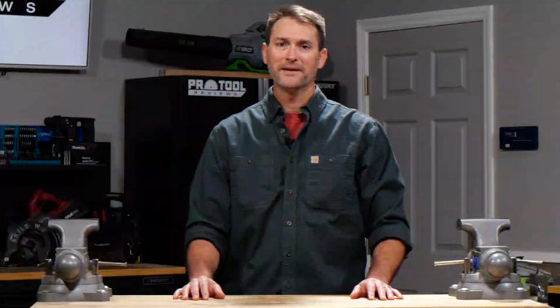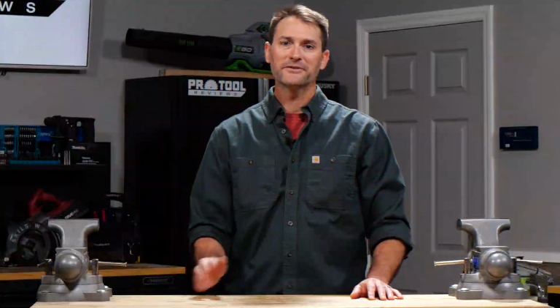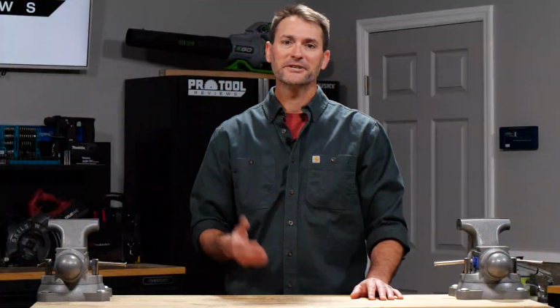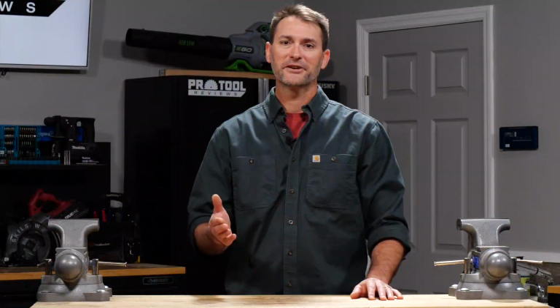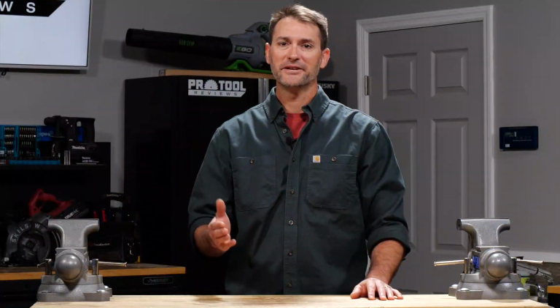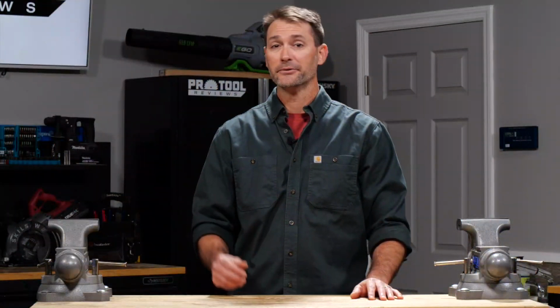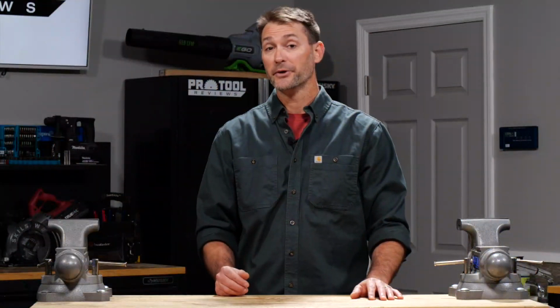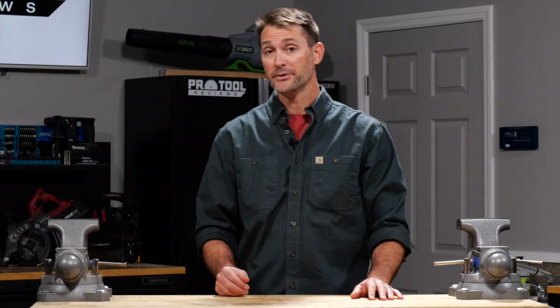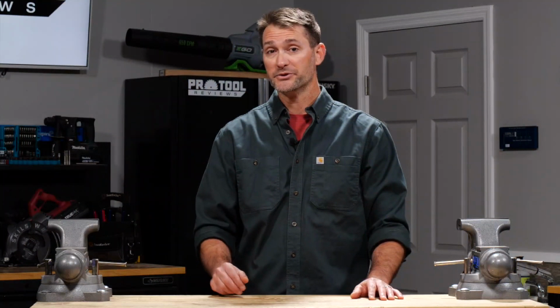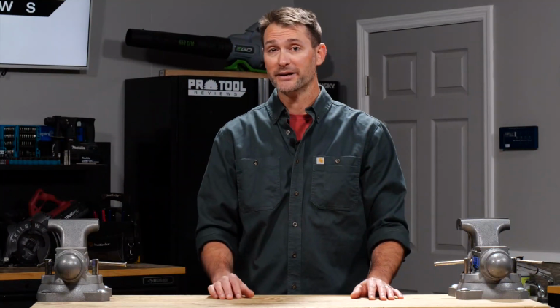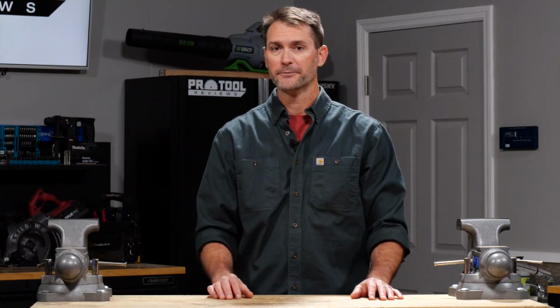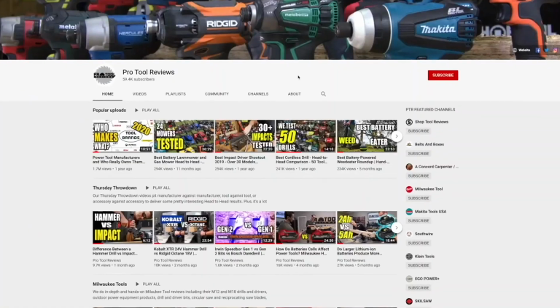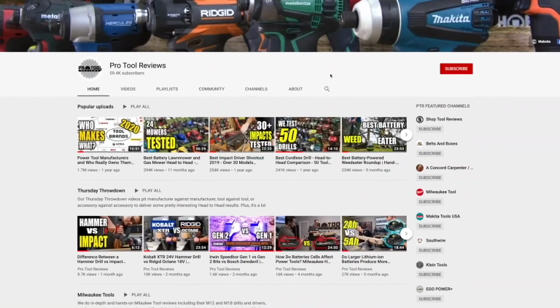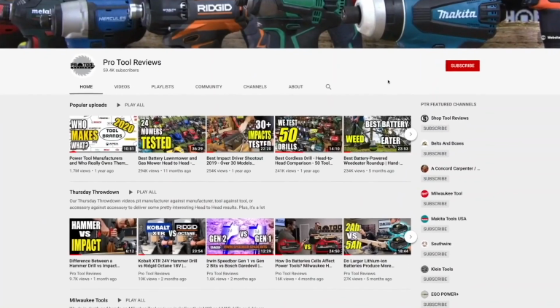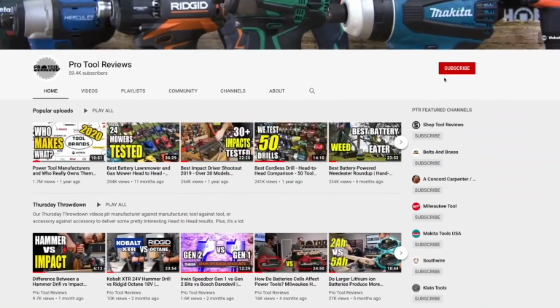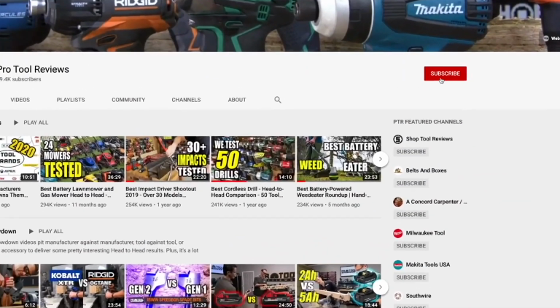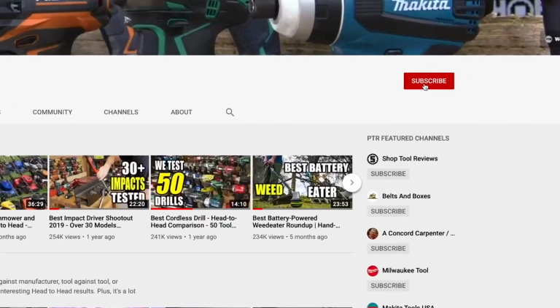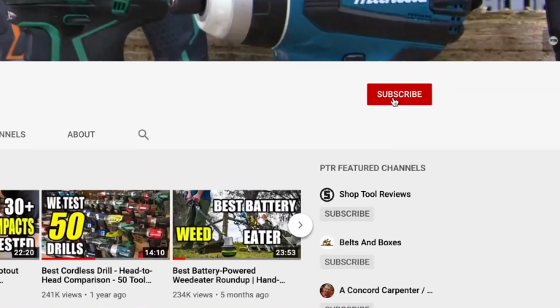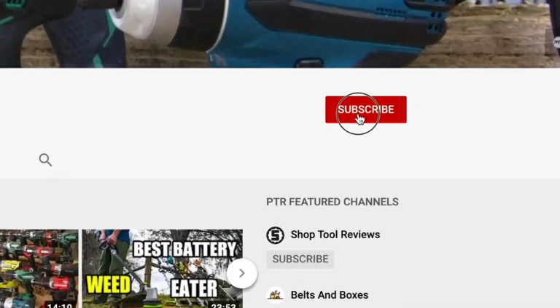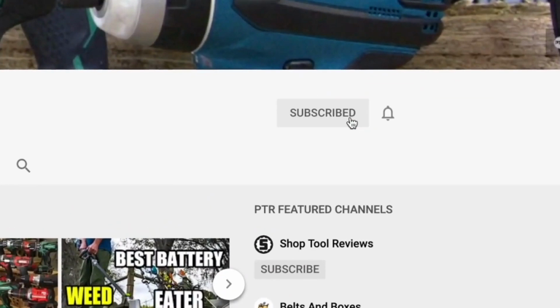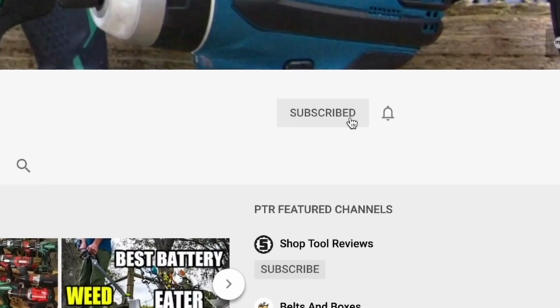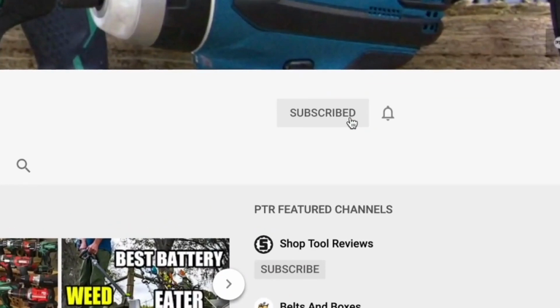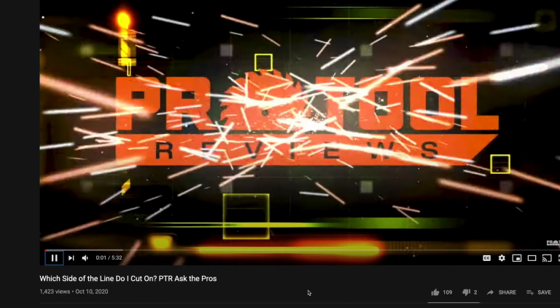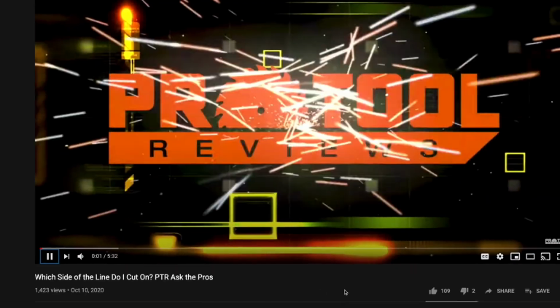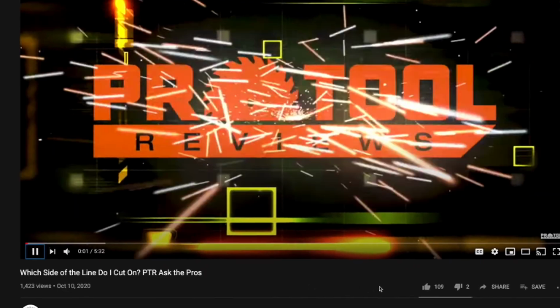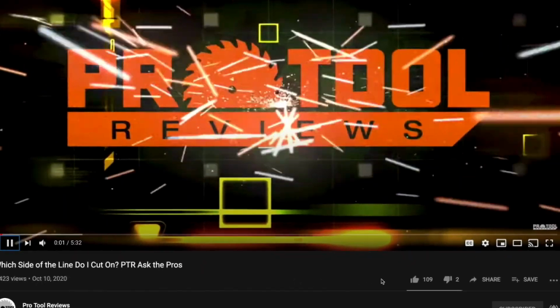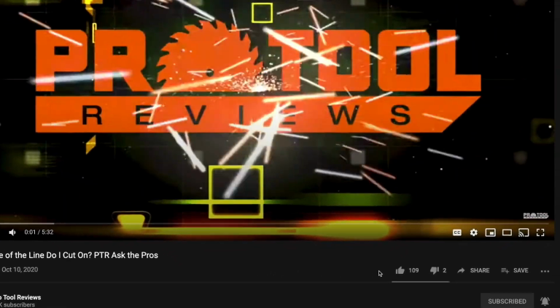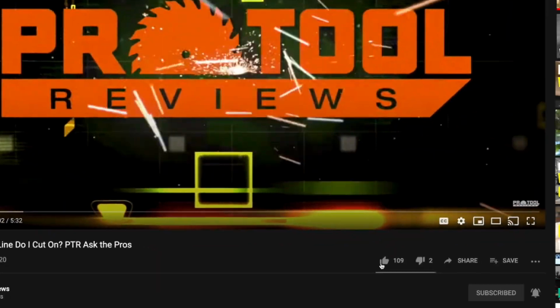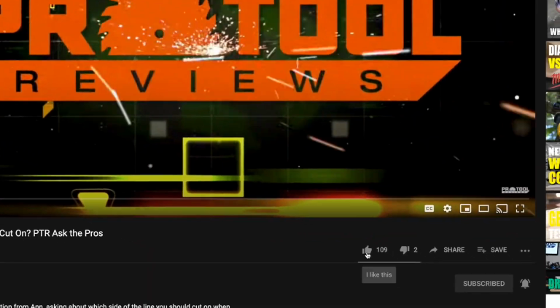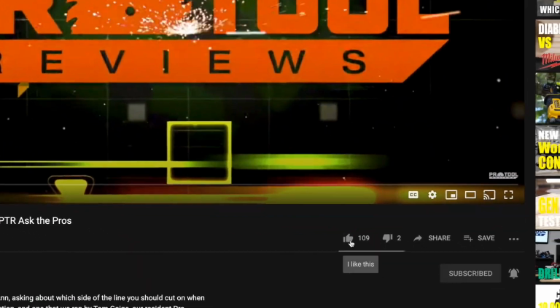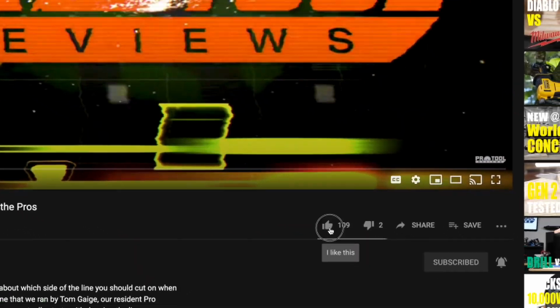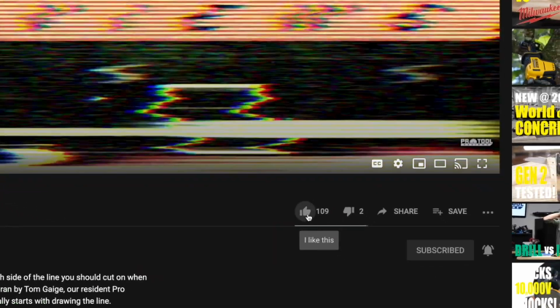Thanks for clicking on our video. Consider helping us out by hitting the subscribe button and give us a thumbs up if you like what you see.